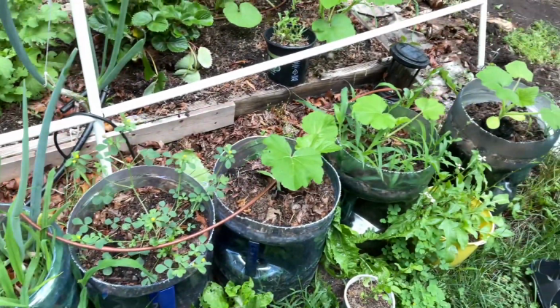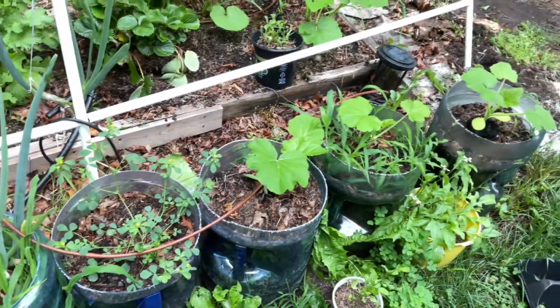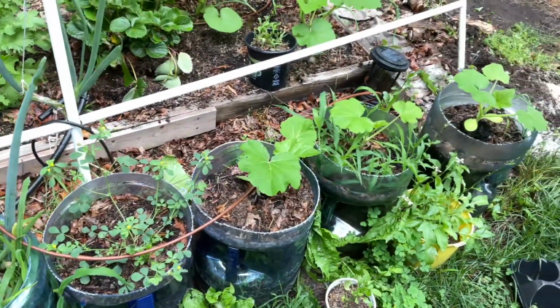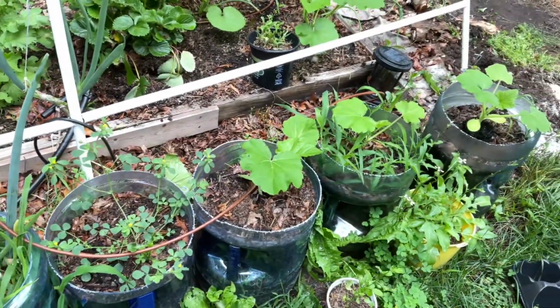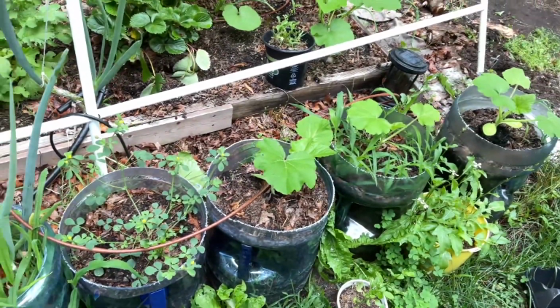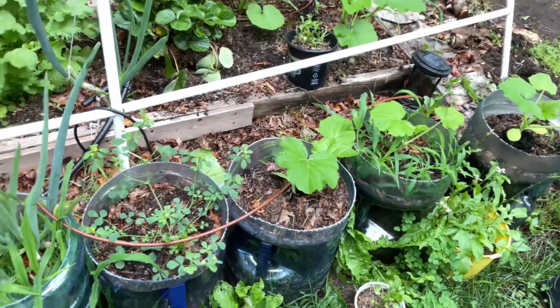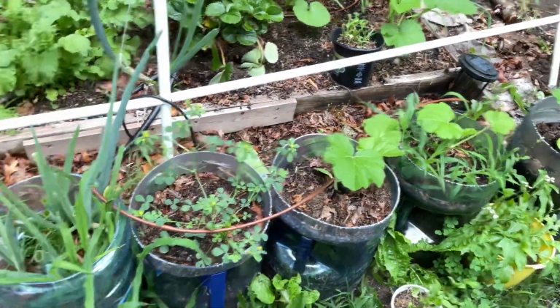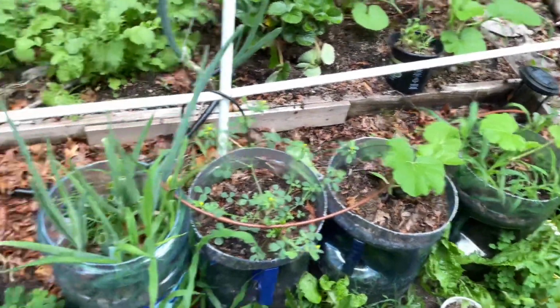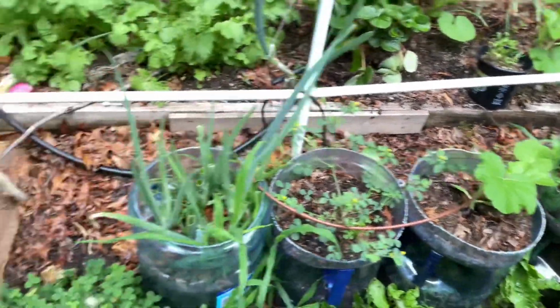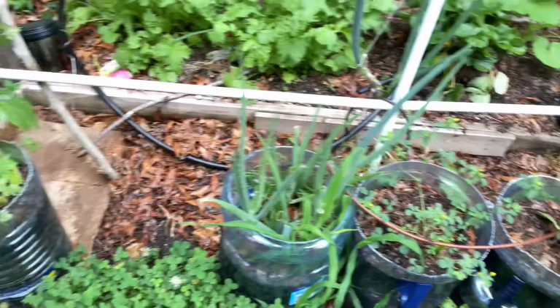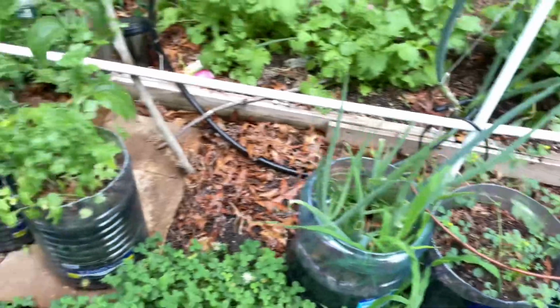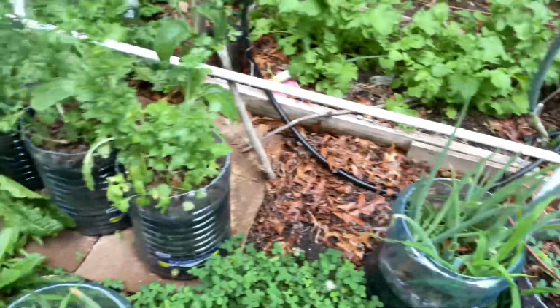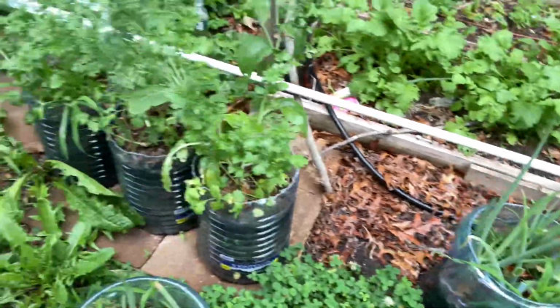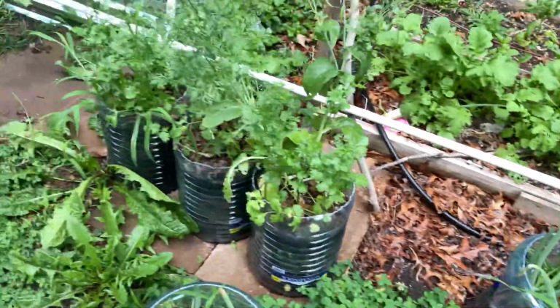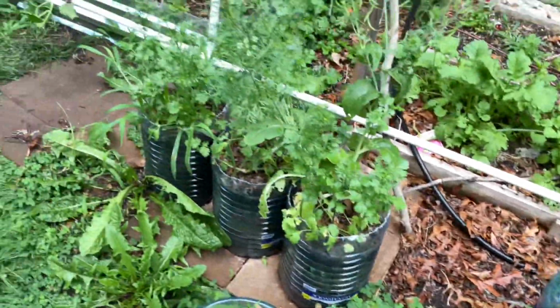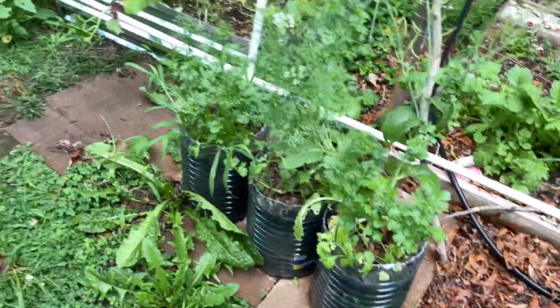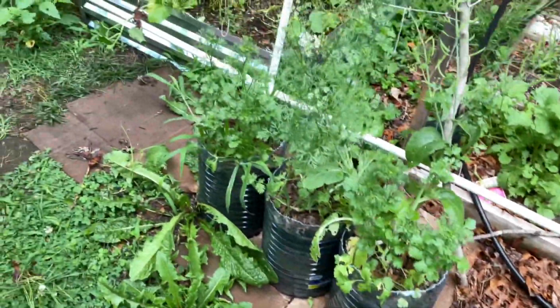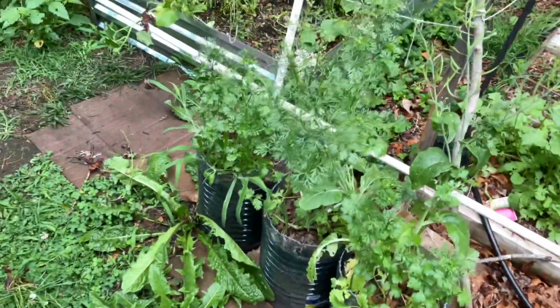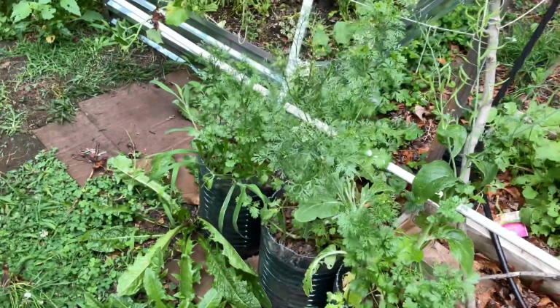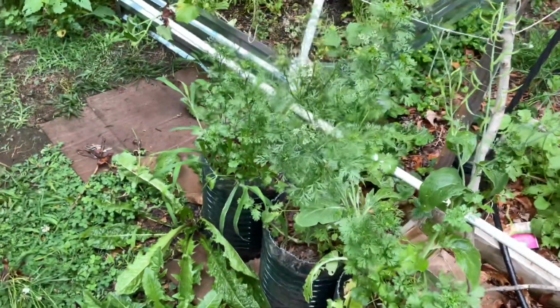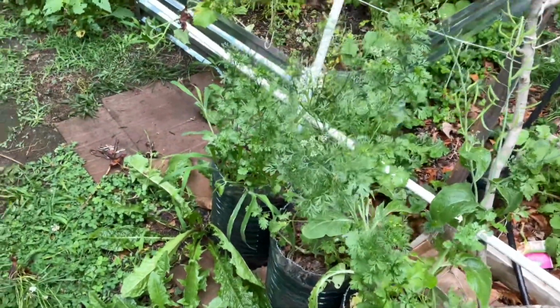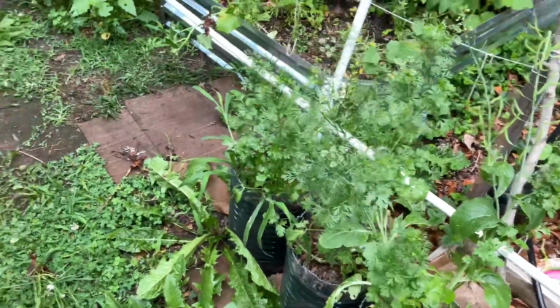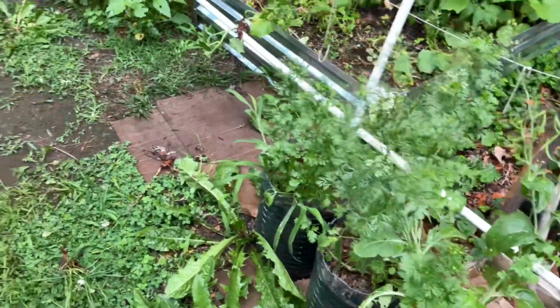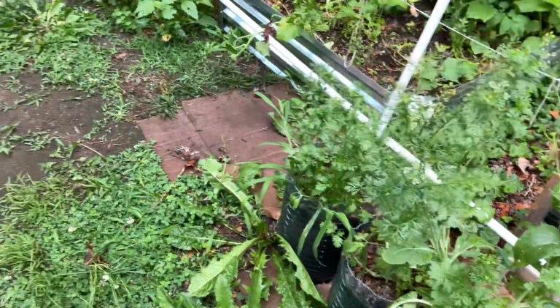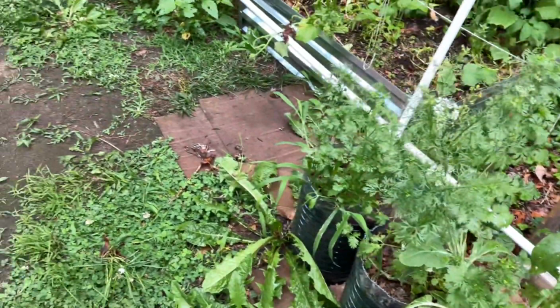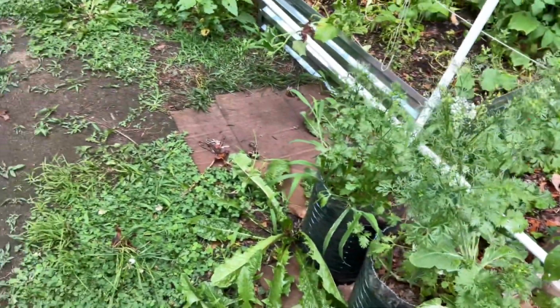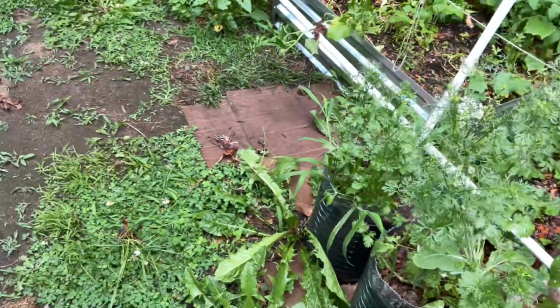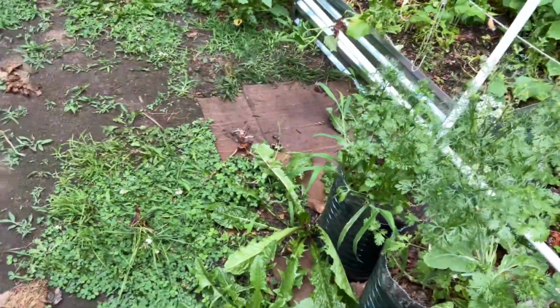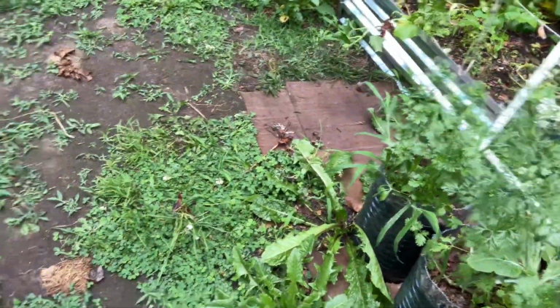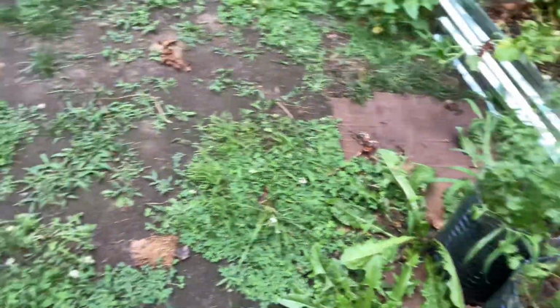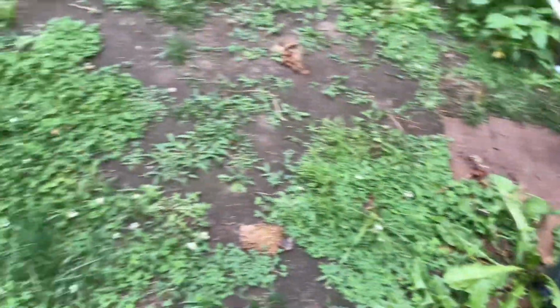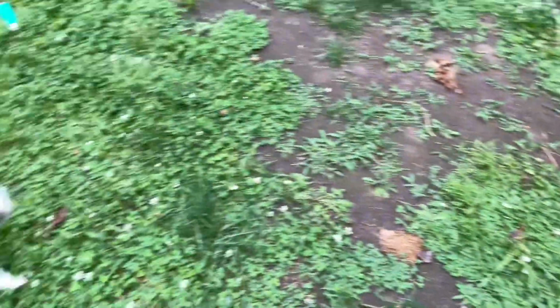Here we have some more squash. Just because a plant bolts and goes to seed does not mean it's the end of the world or that there's no more work to do.